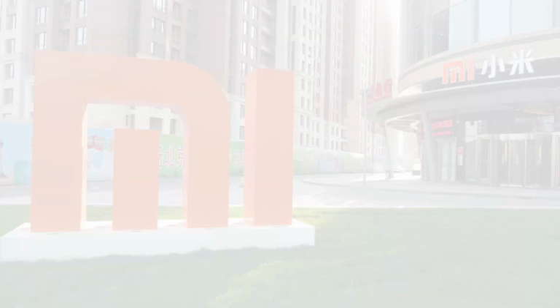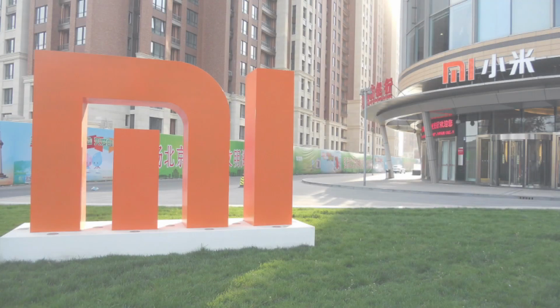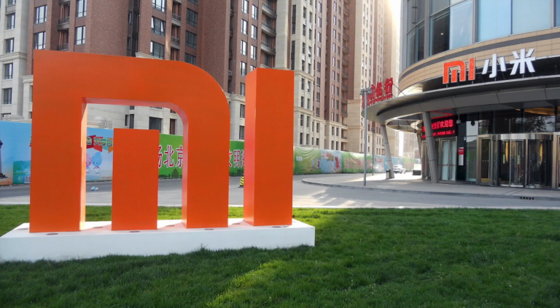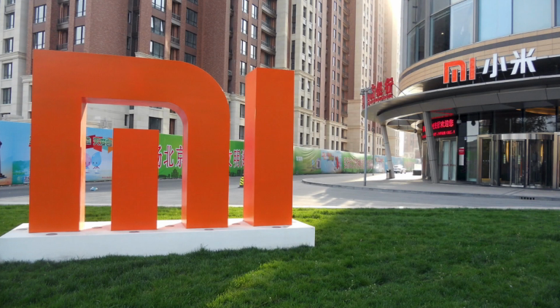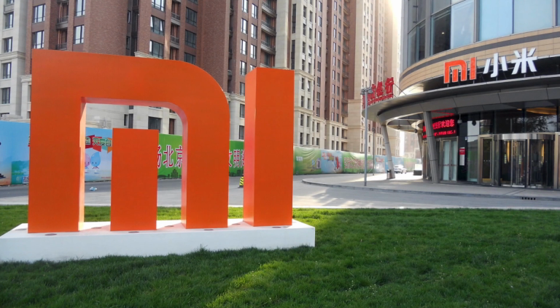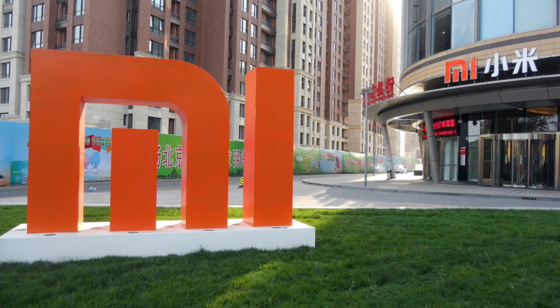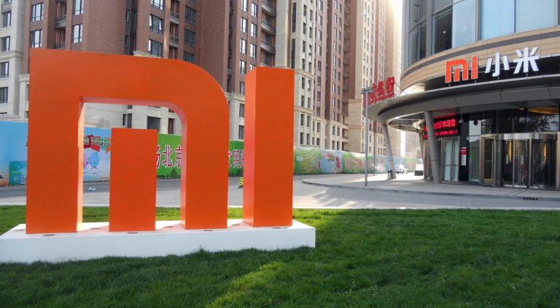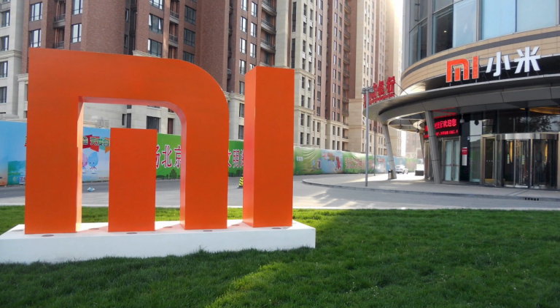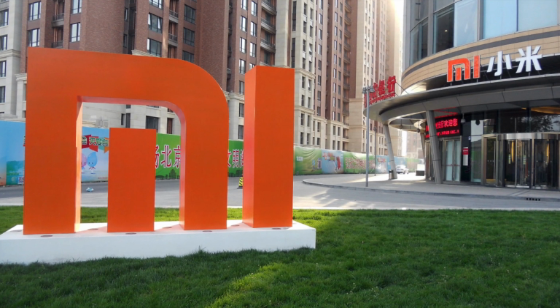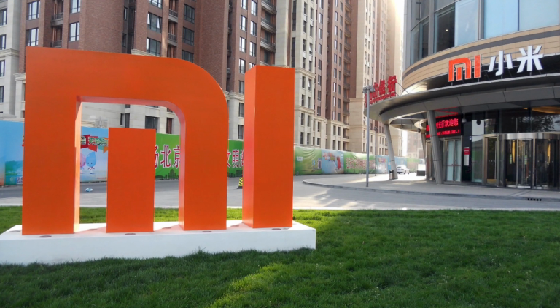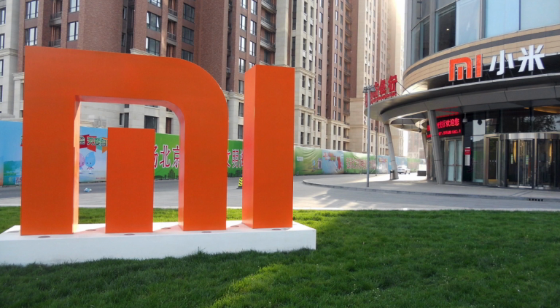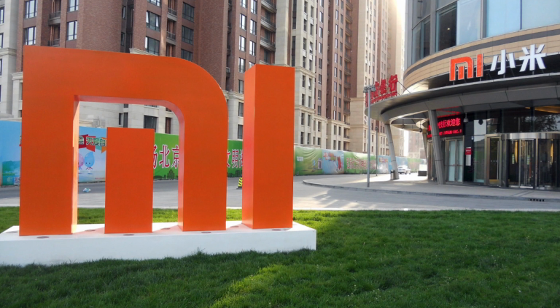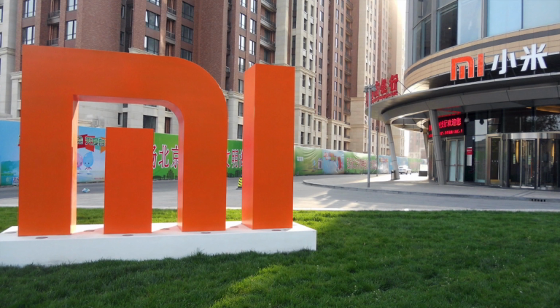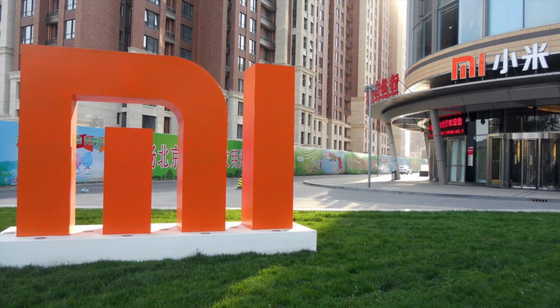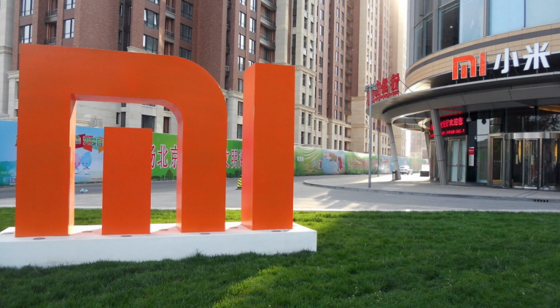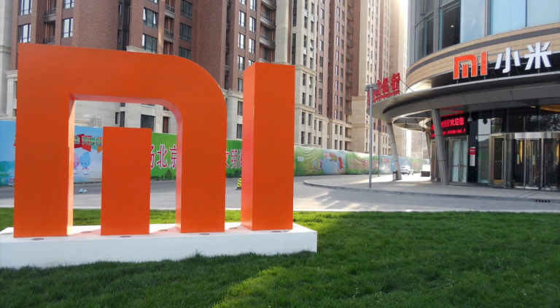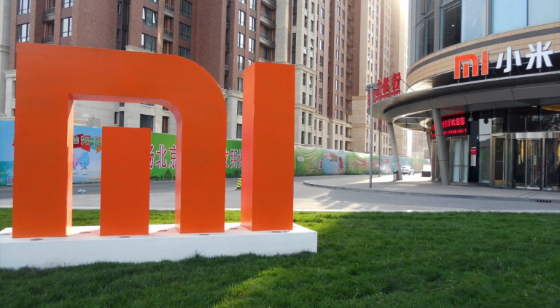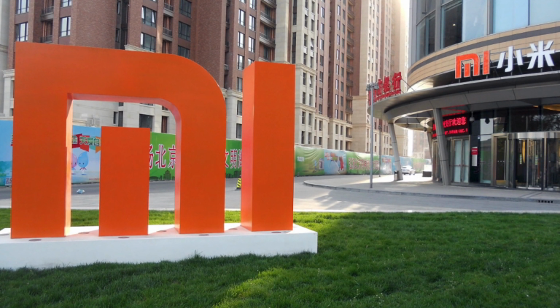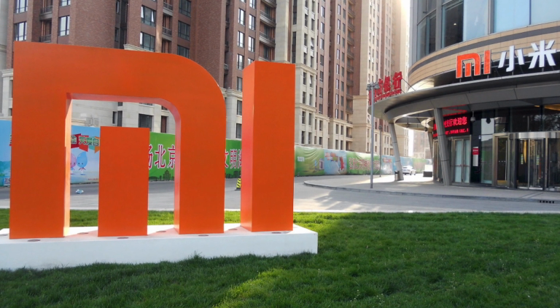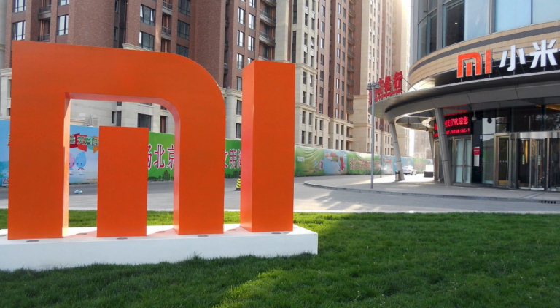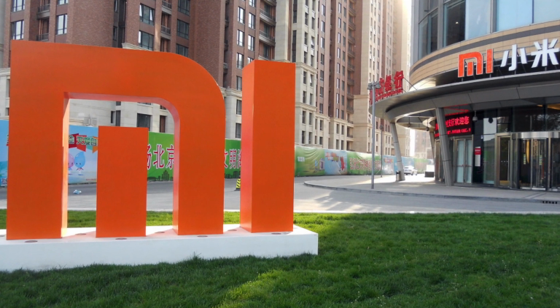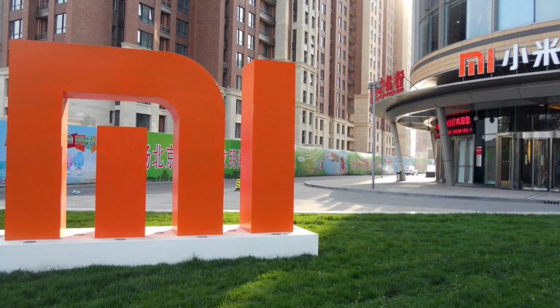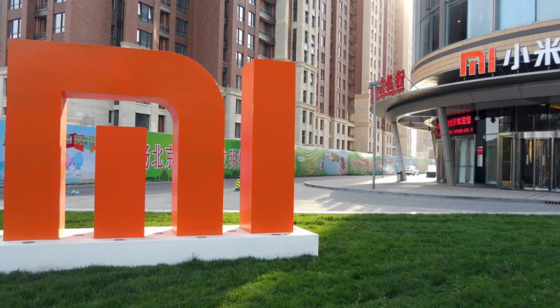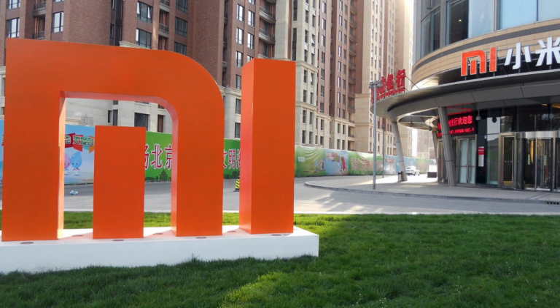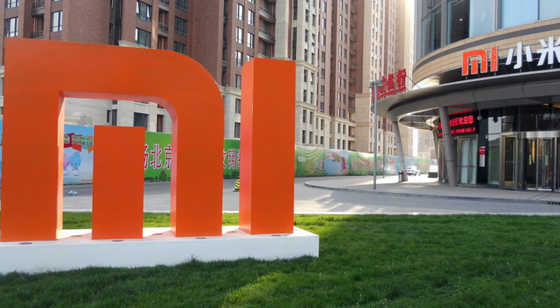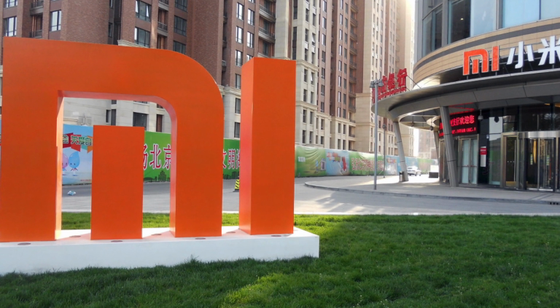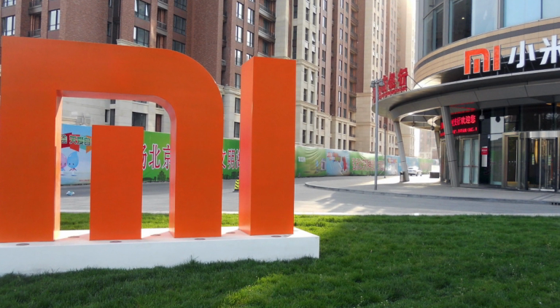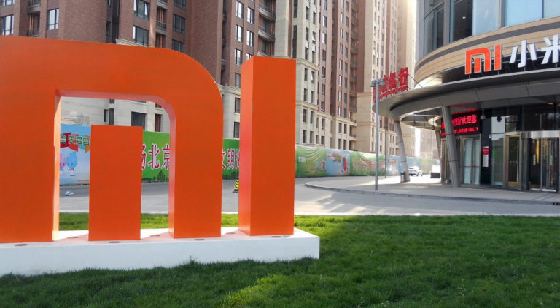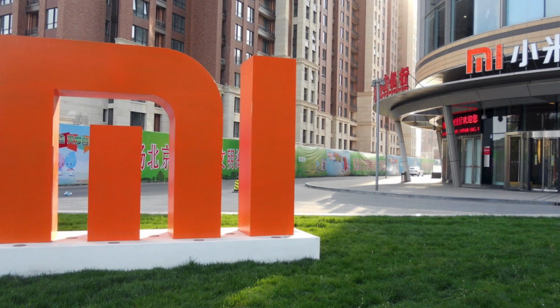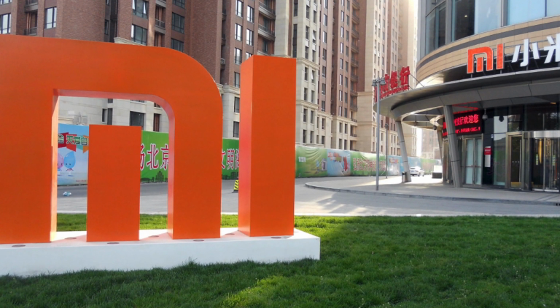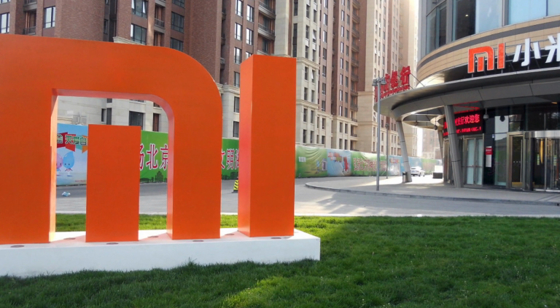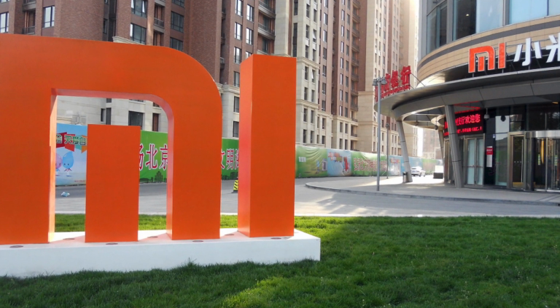Xiaomi is actually one of the biggest tech companies in China. They are huge and their products are generally superb quality, and they thrive on innovation.